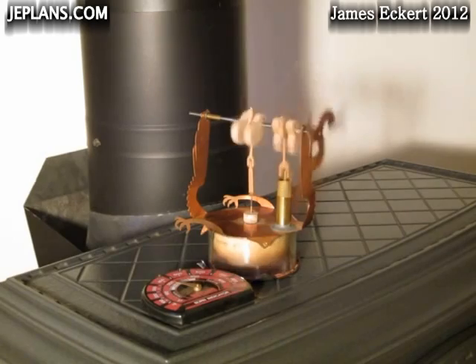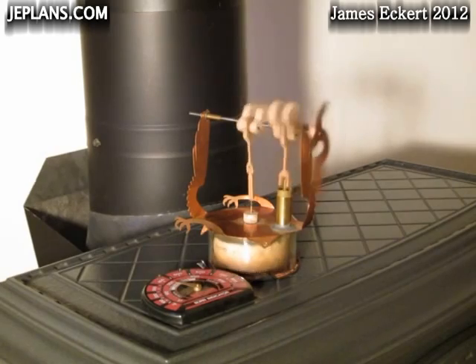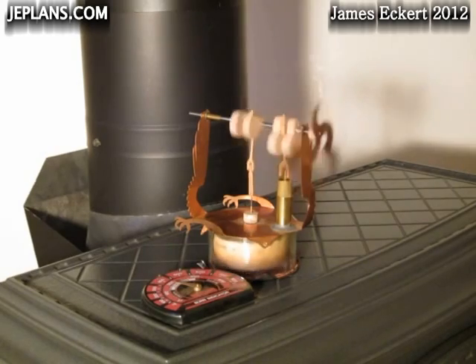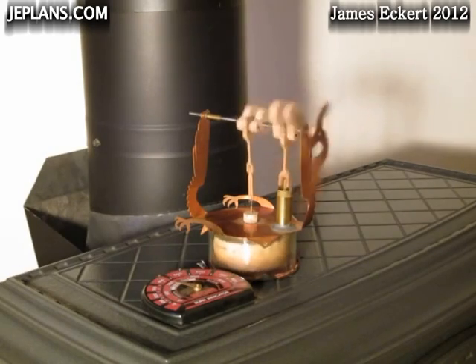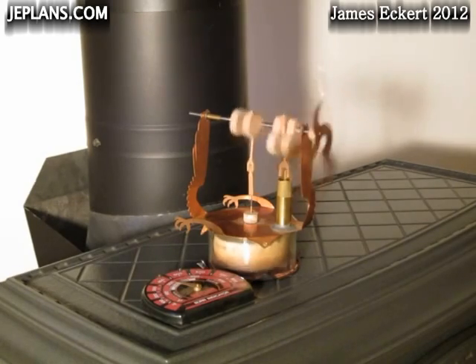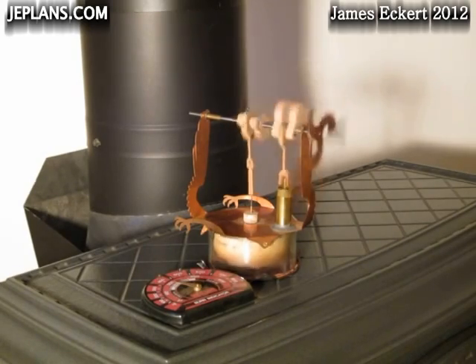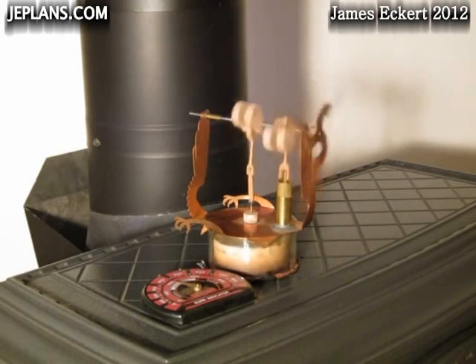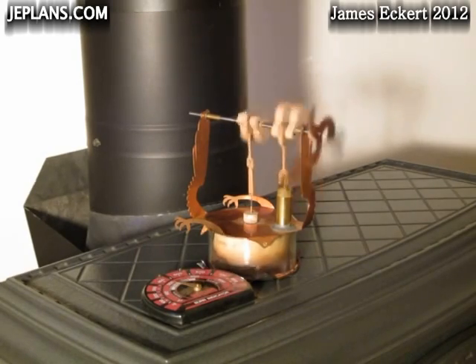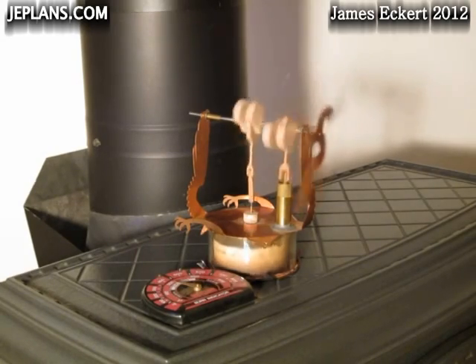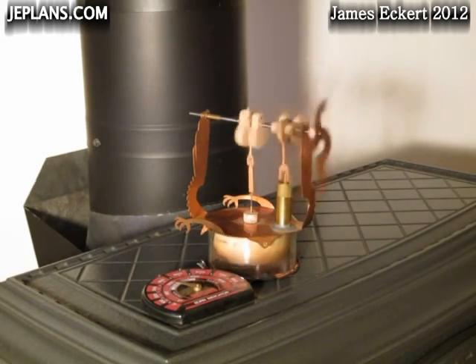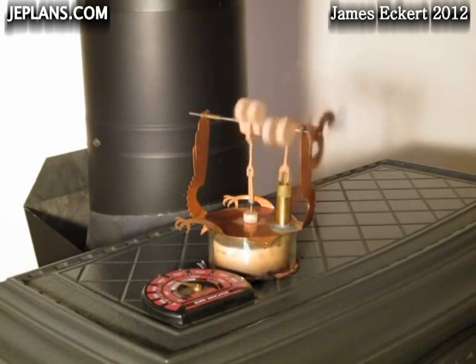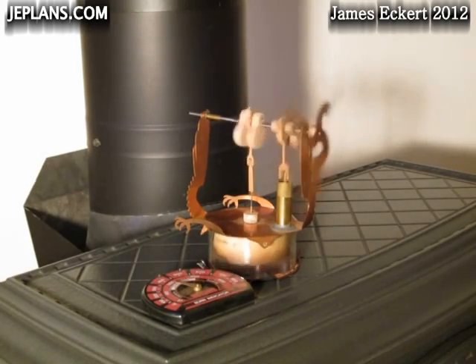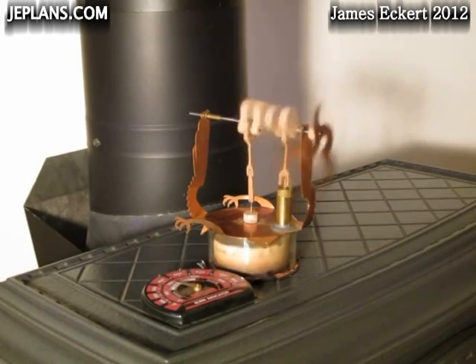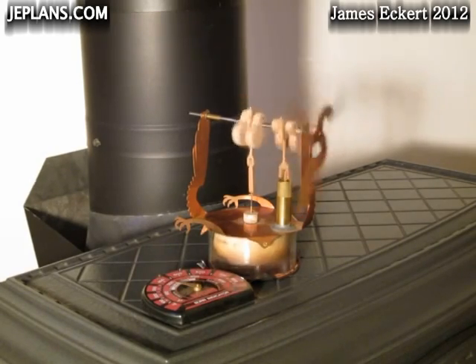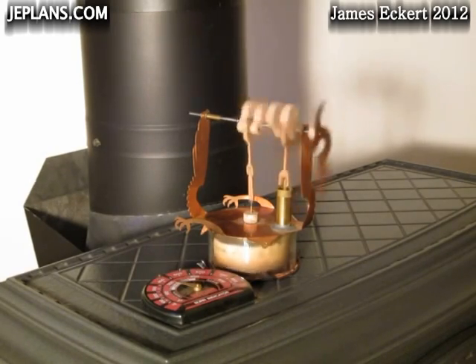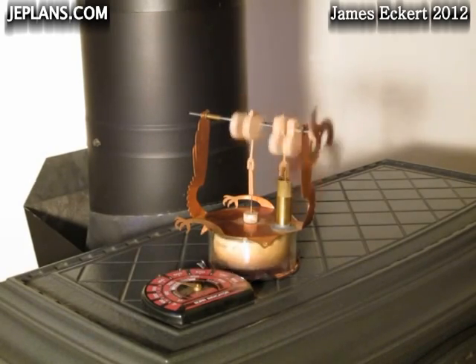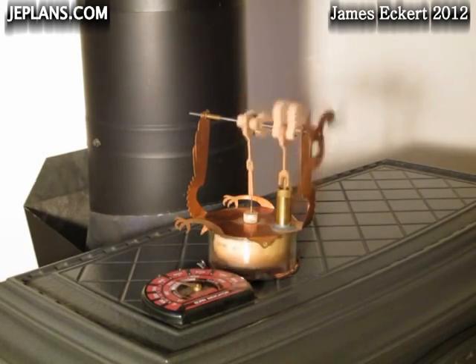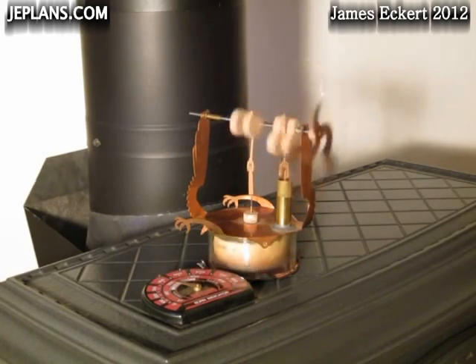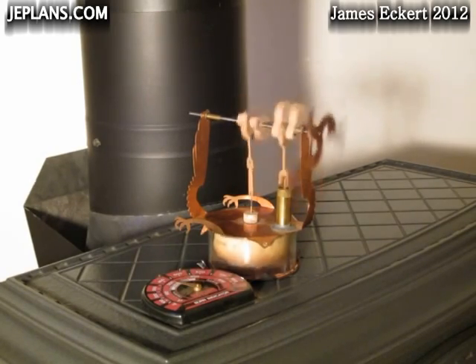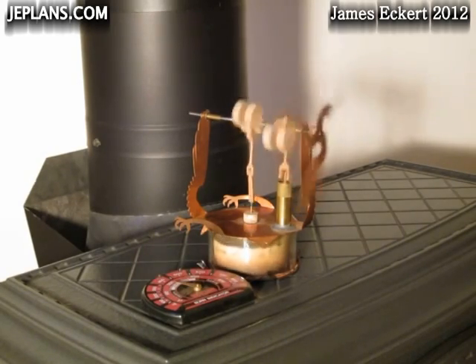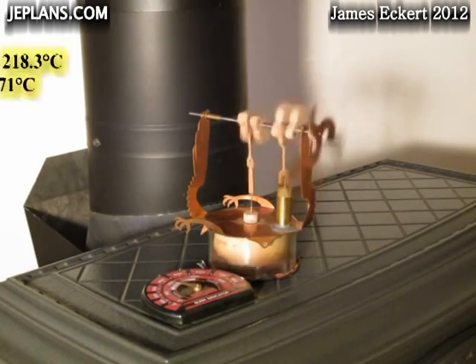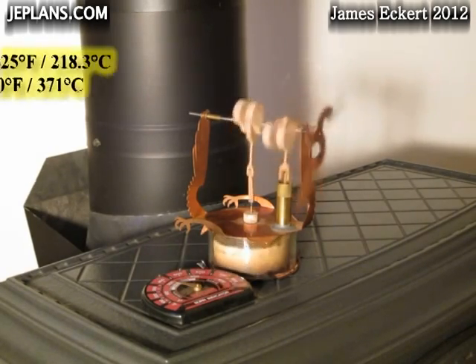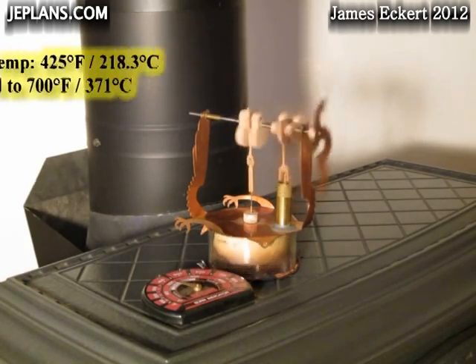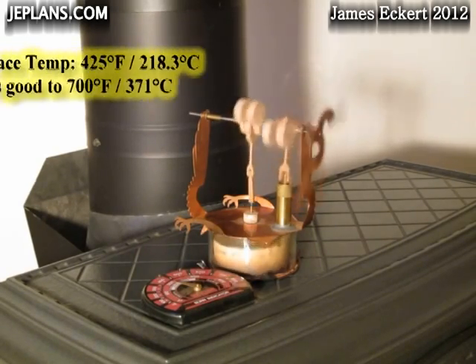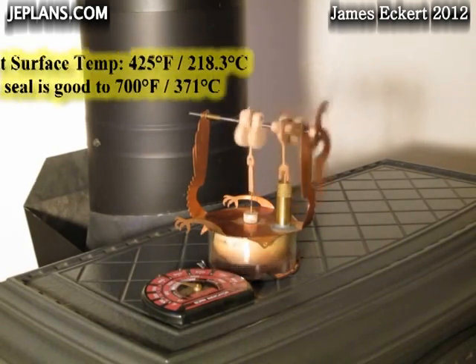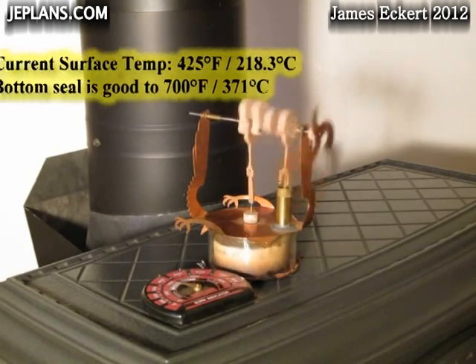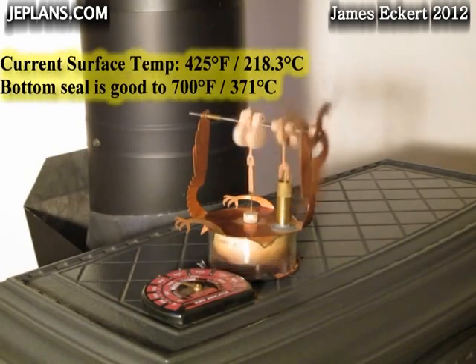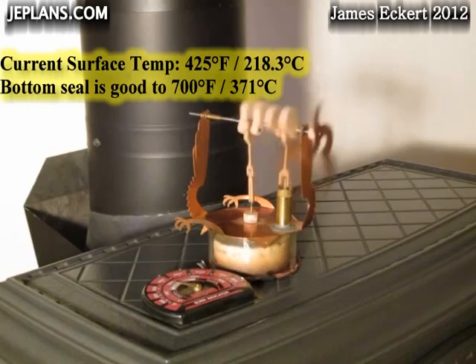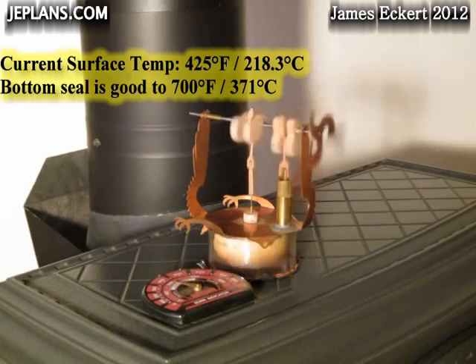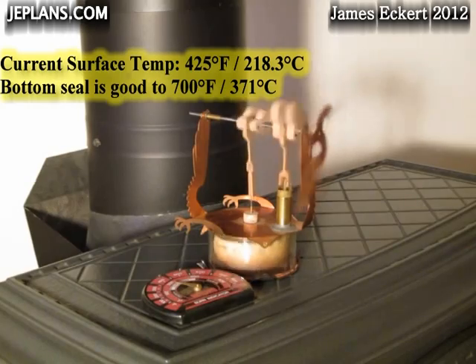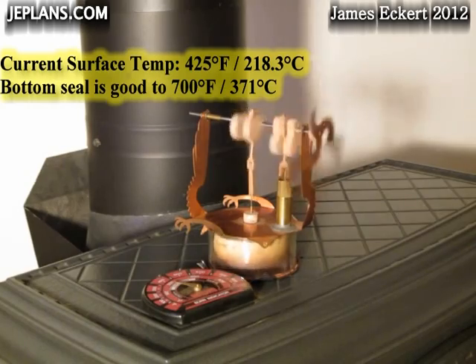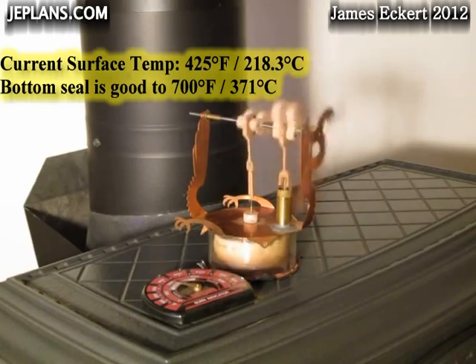Here it is running at about 425 degrees Fahrenheit.